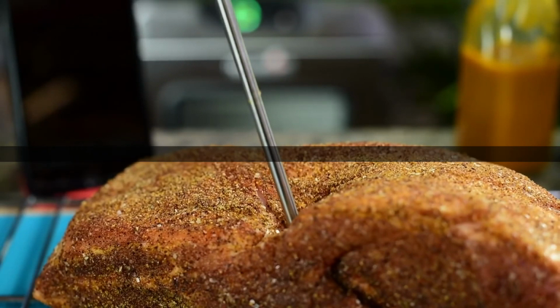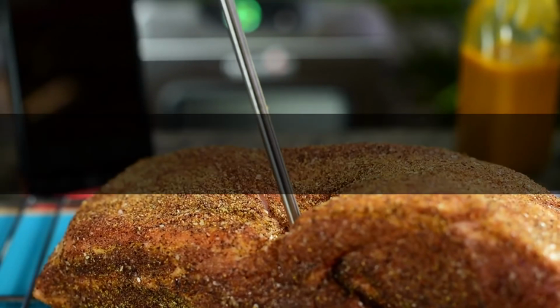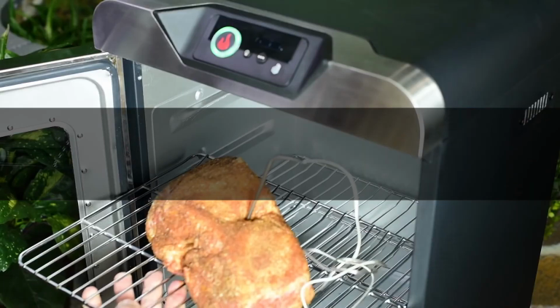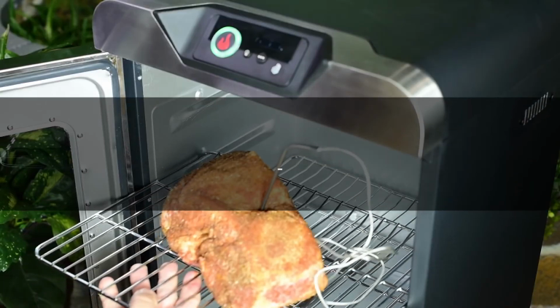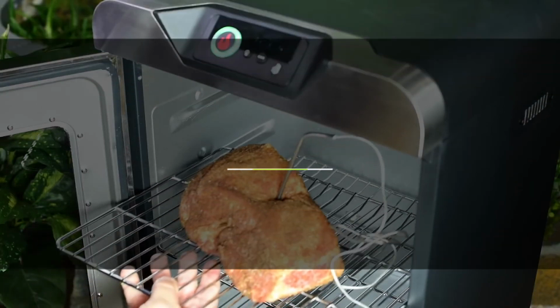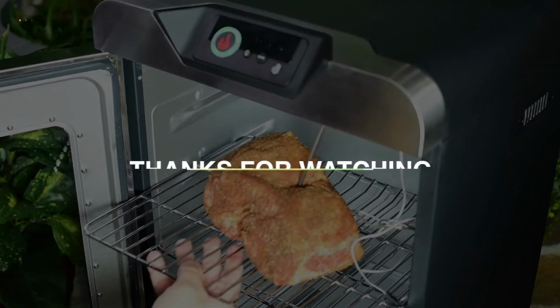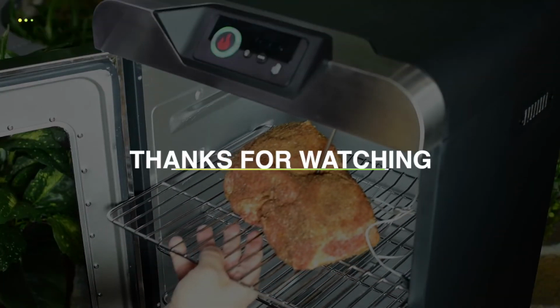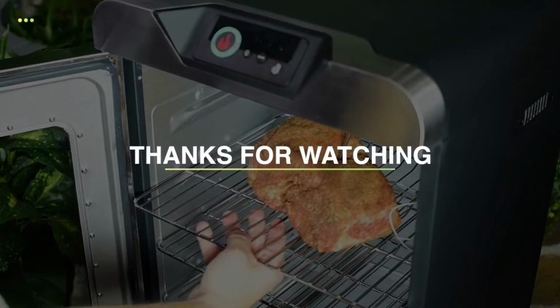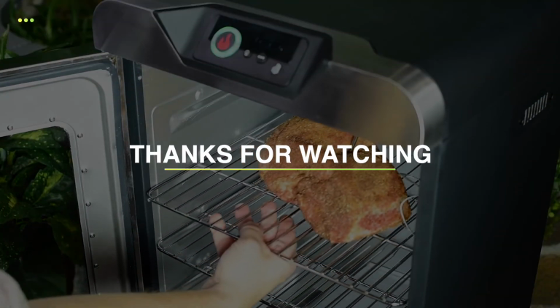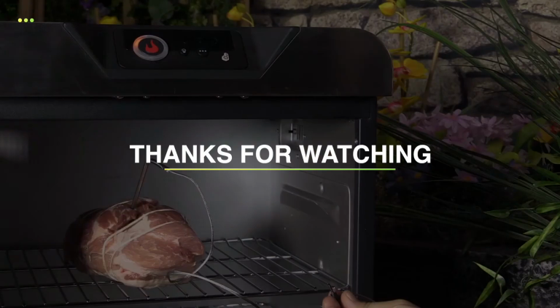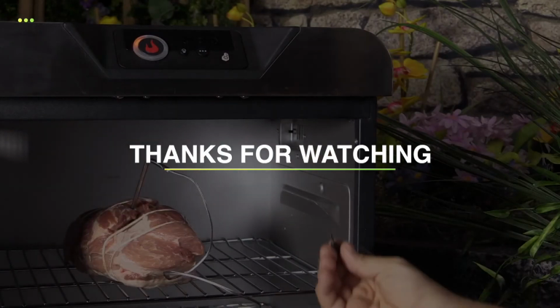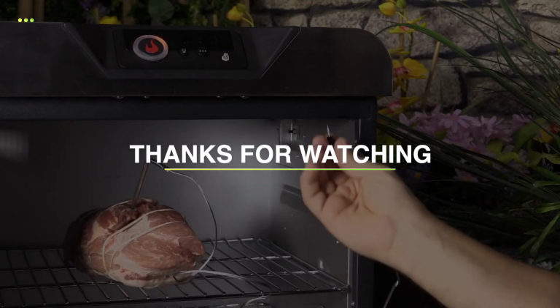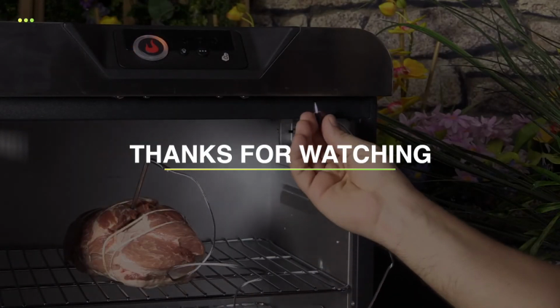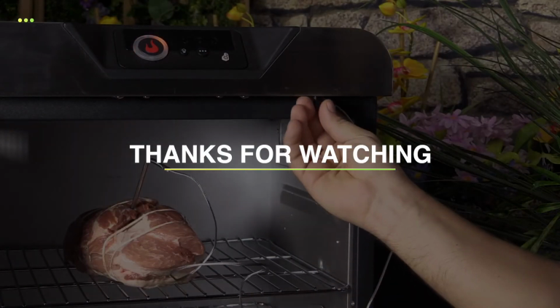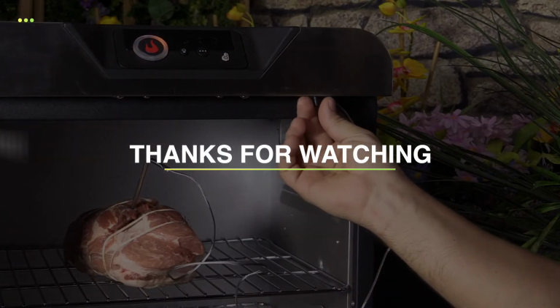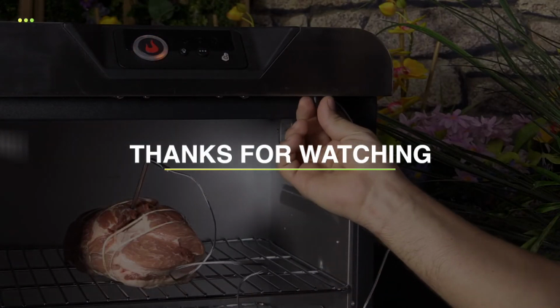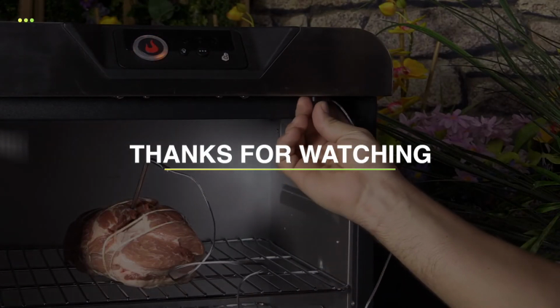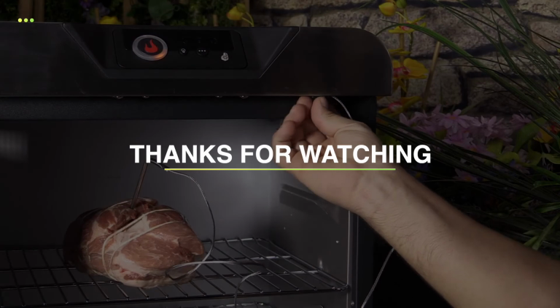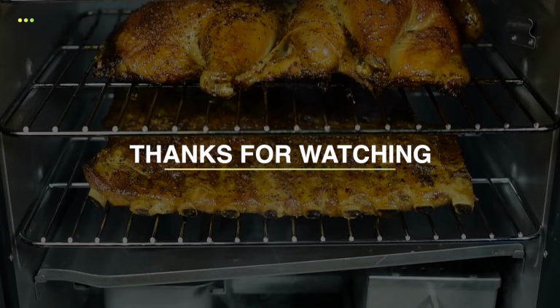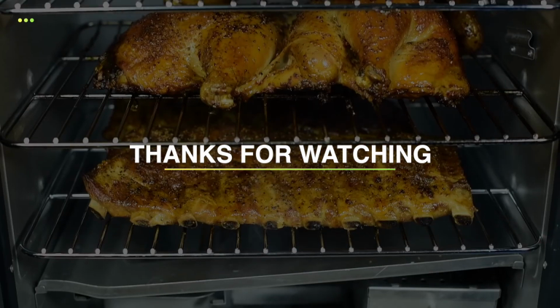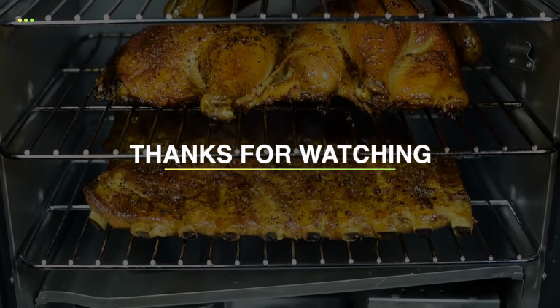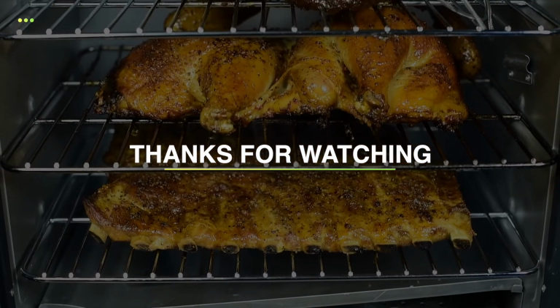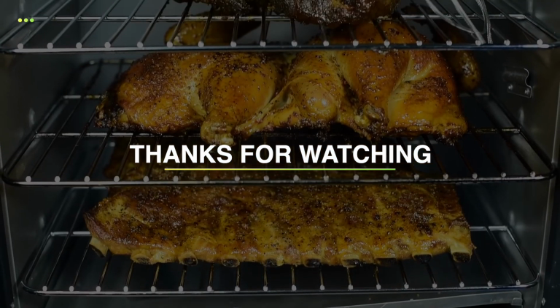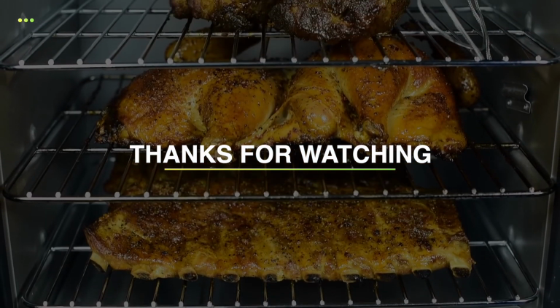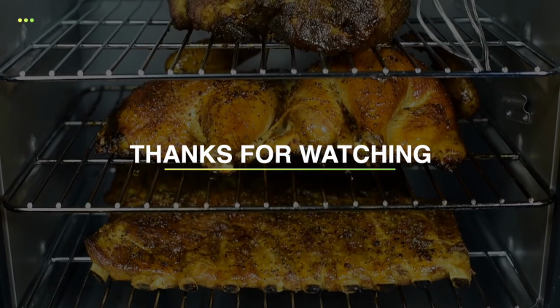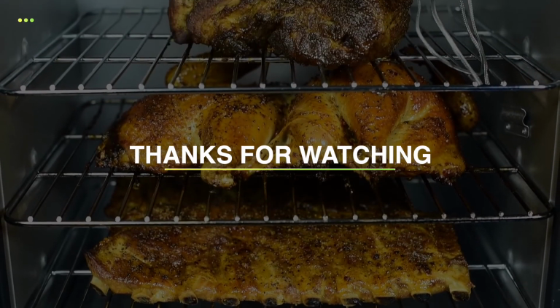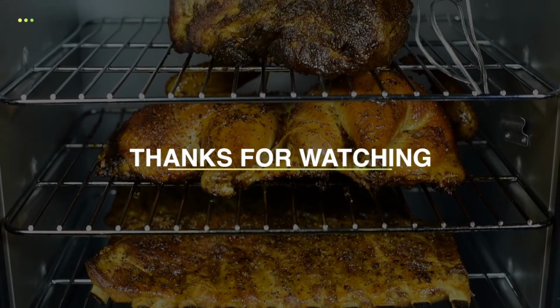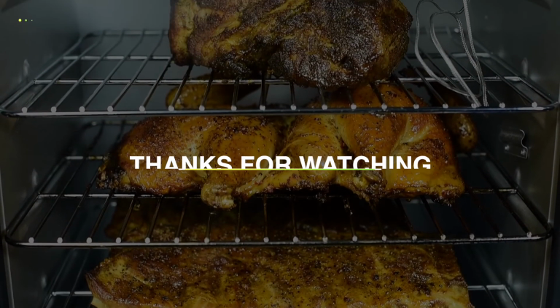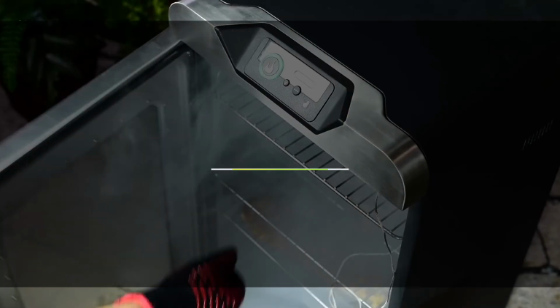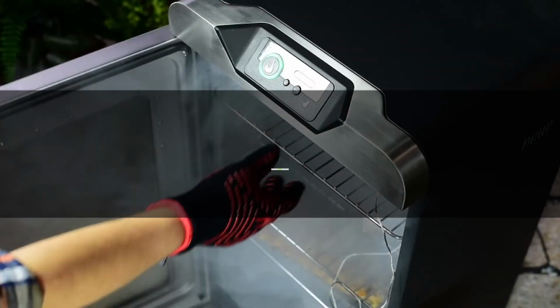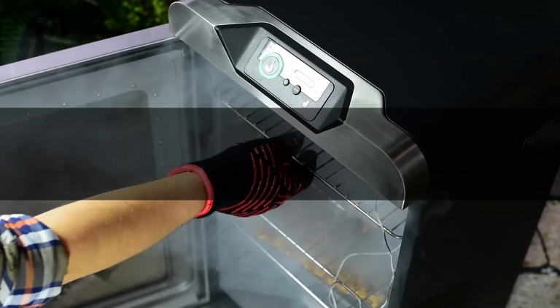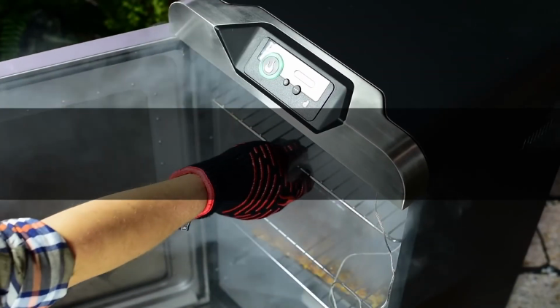Thank you for watching. If you liked this video and want to hear more from us, please subscribe to our channel and hit the bell icon to get notified of our new videos.